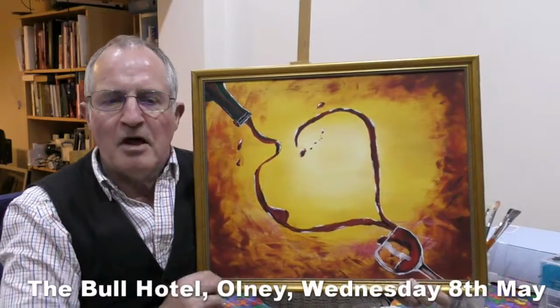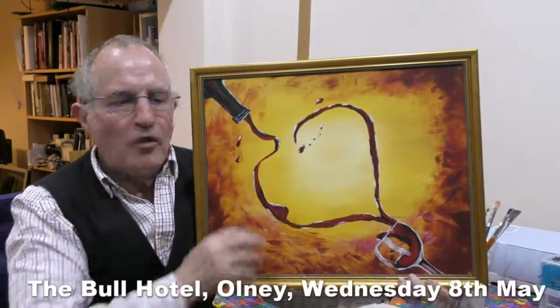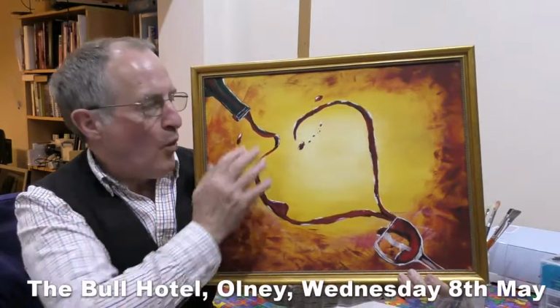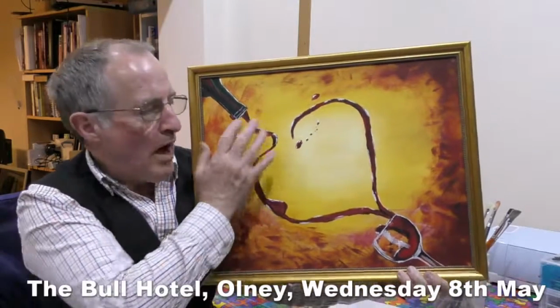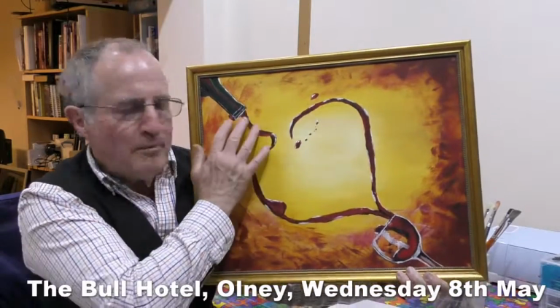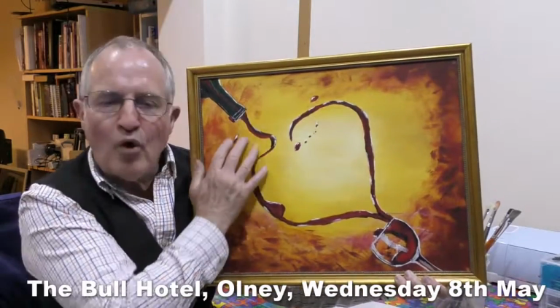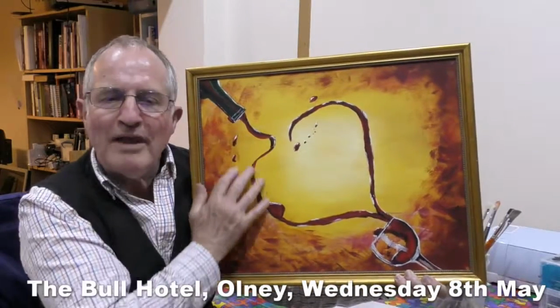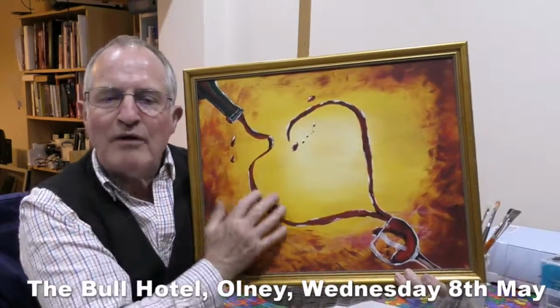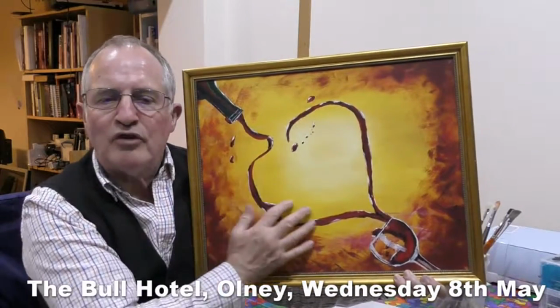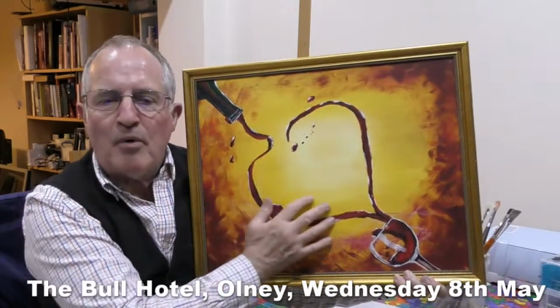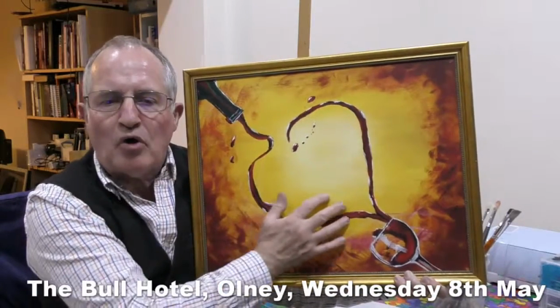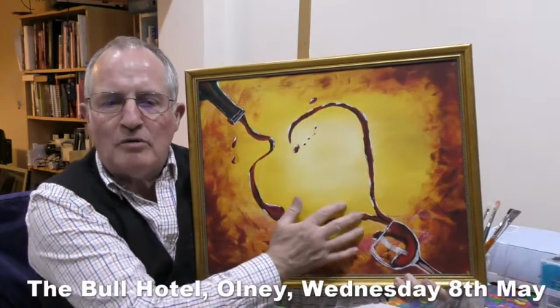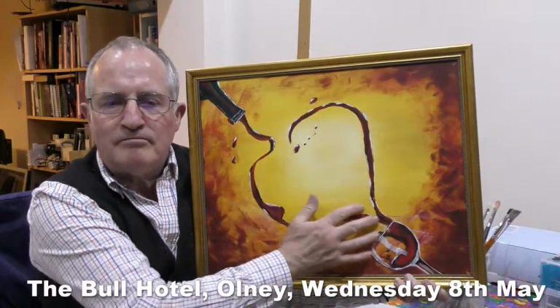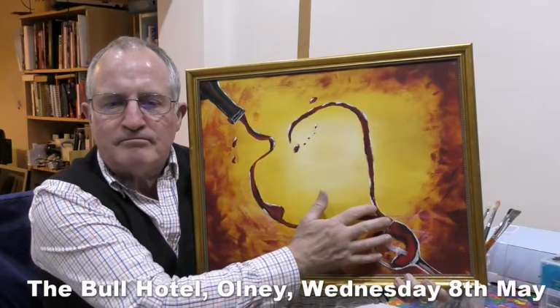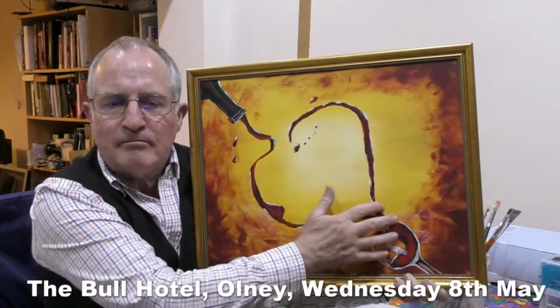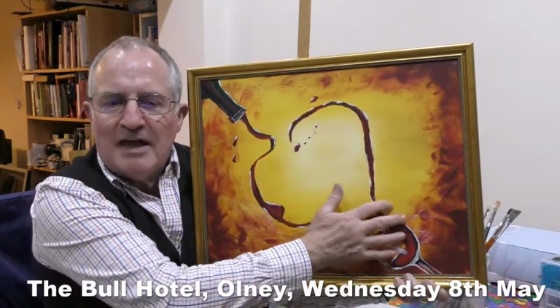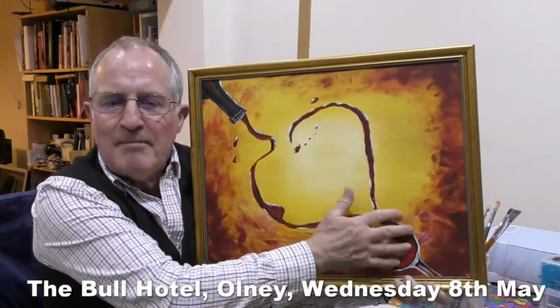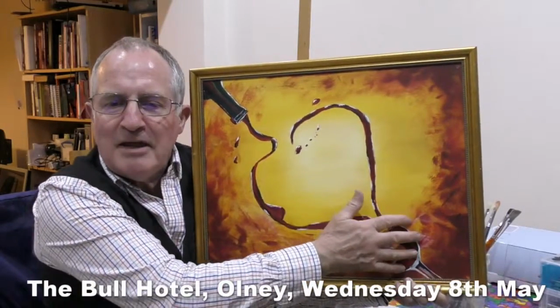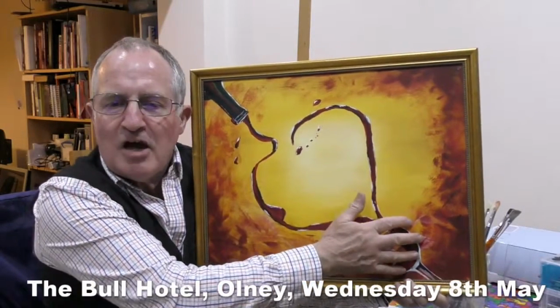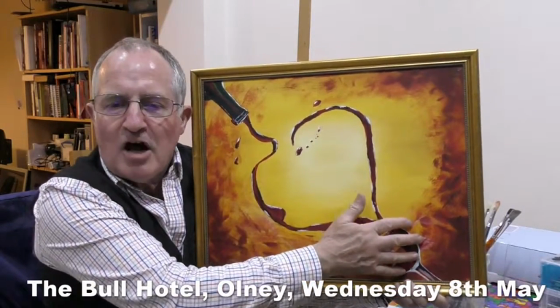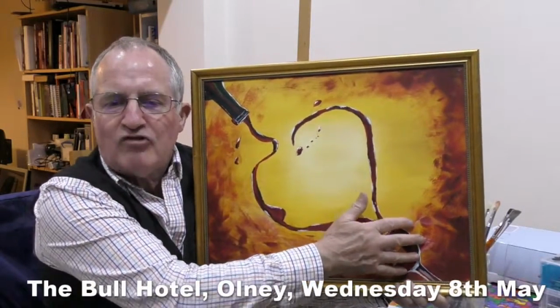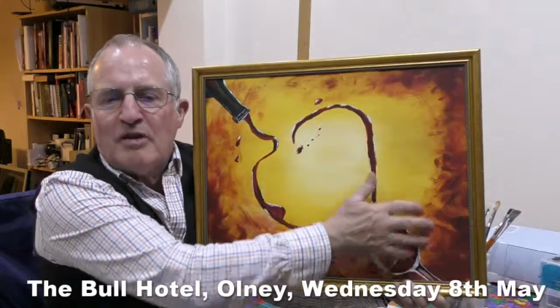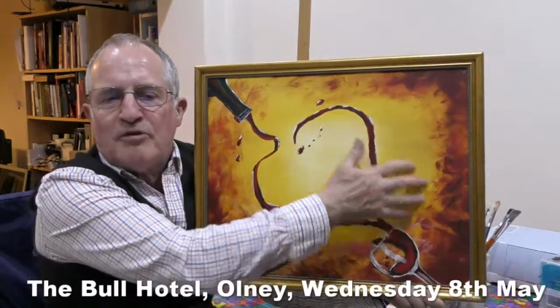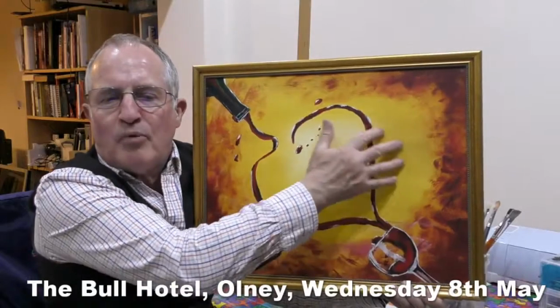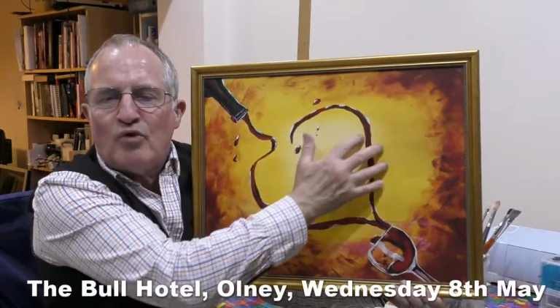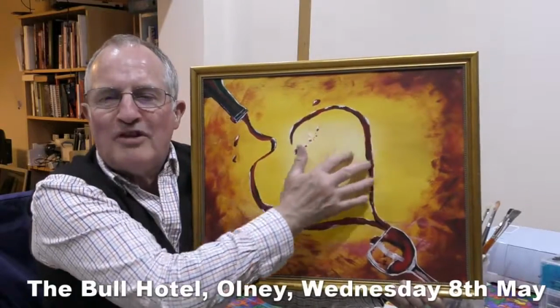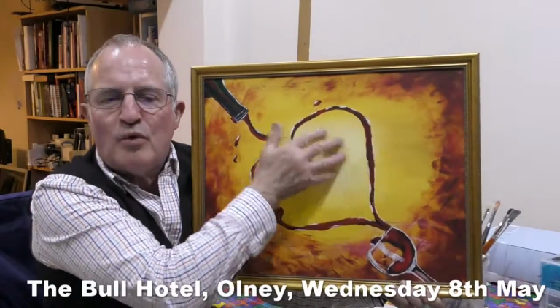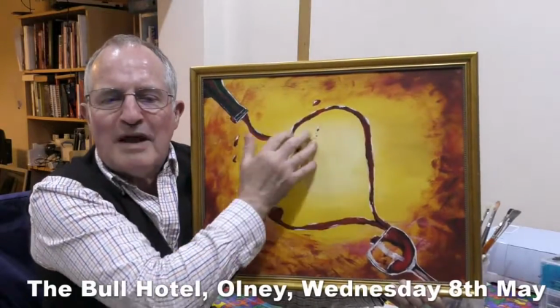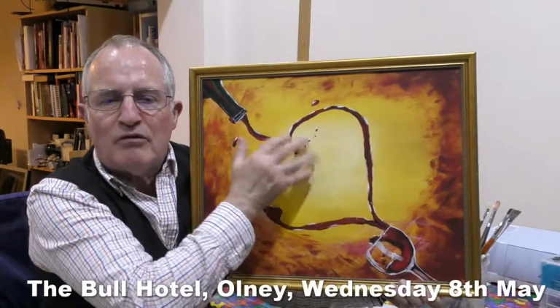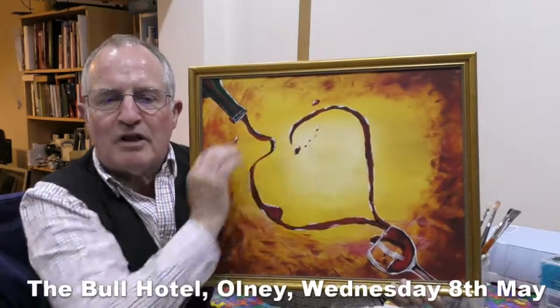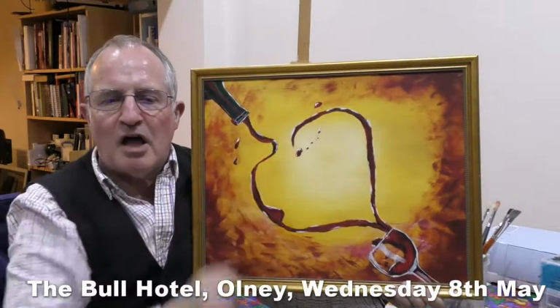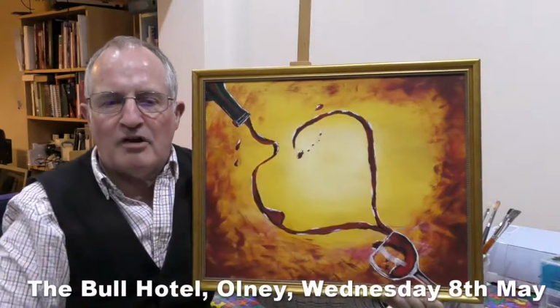The wine pouring out of the bottle and making a heart shape as it pours into and out of the glass.